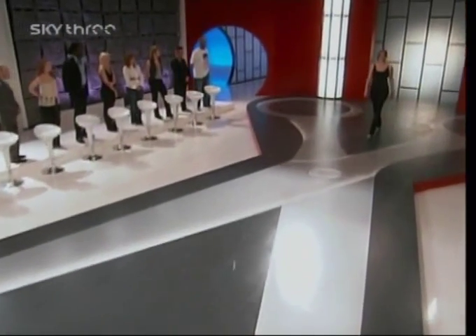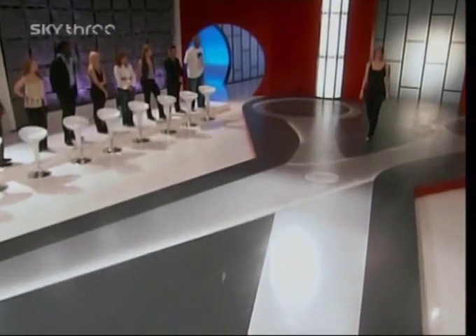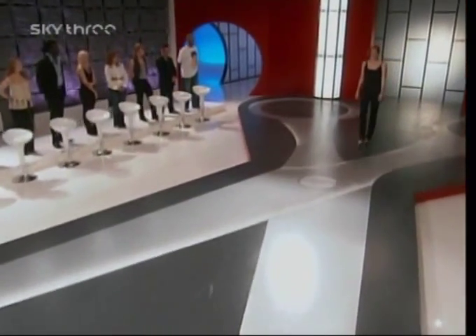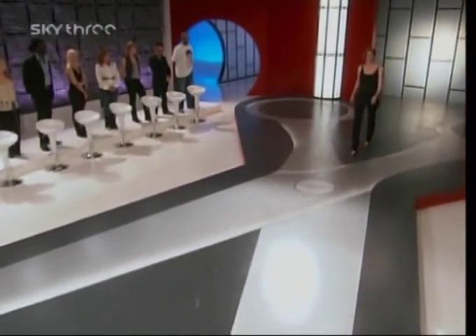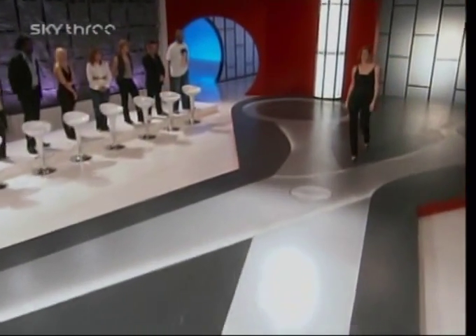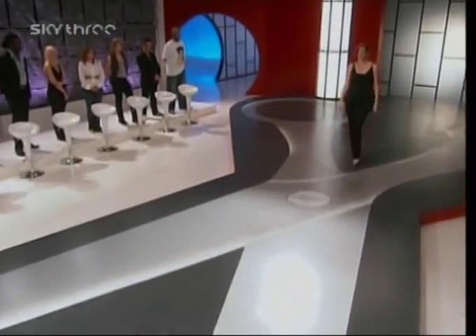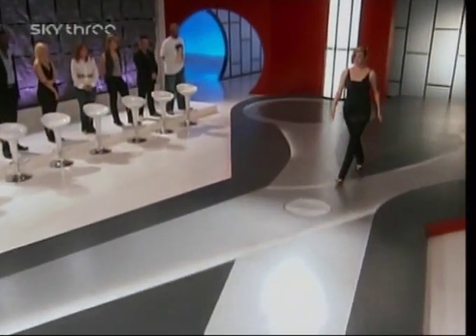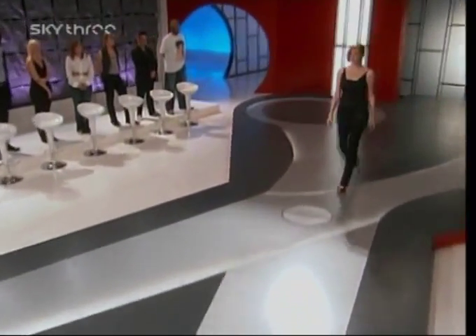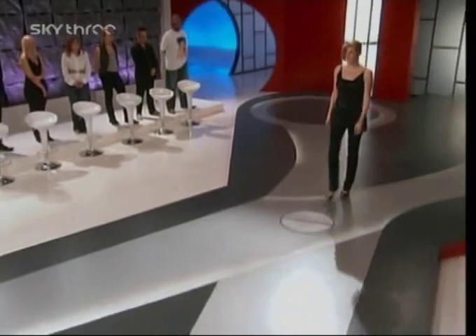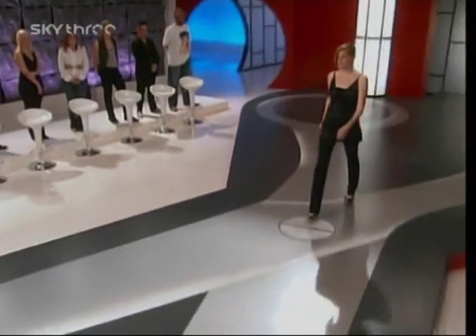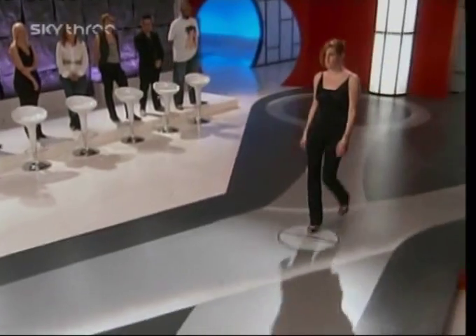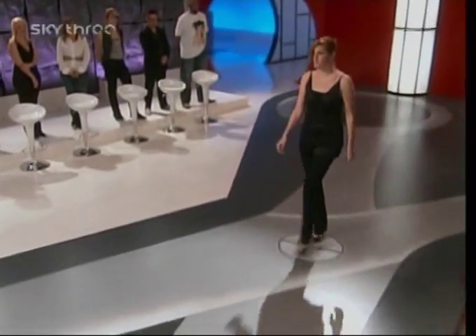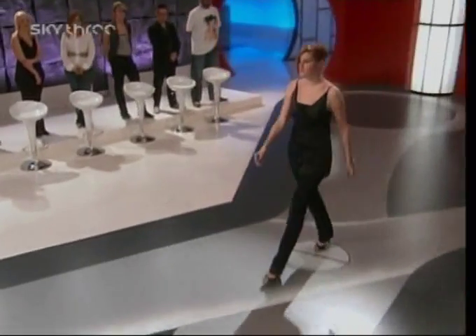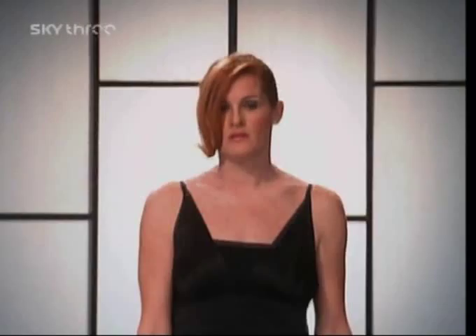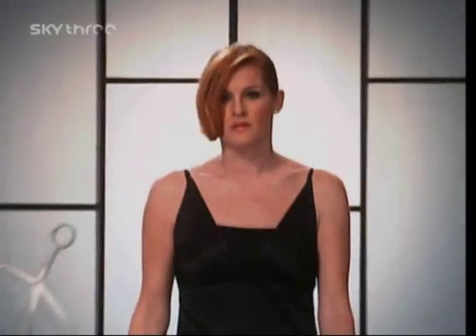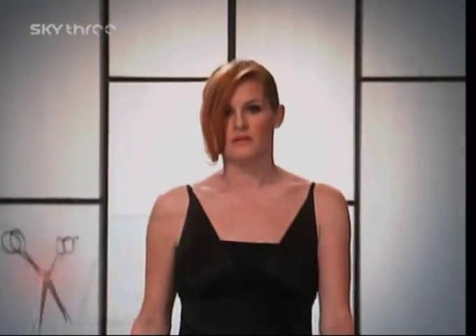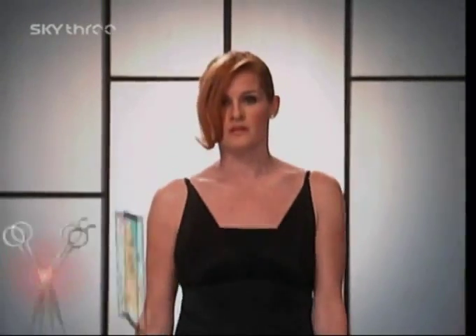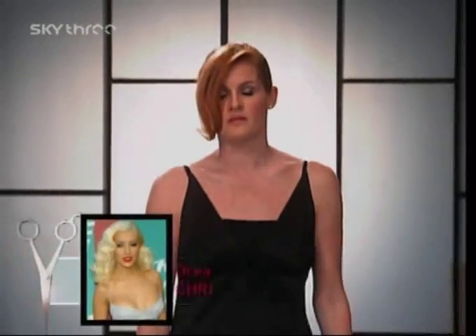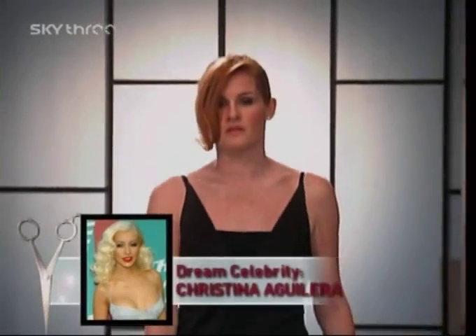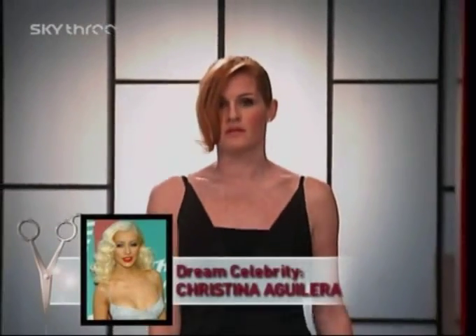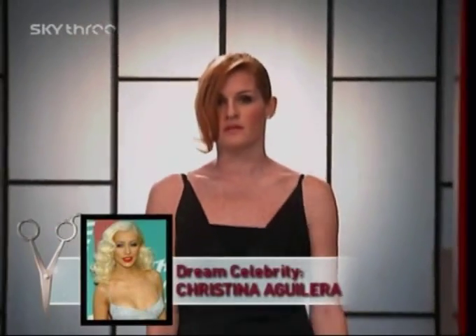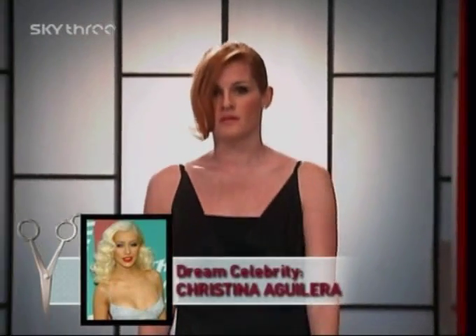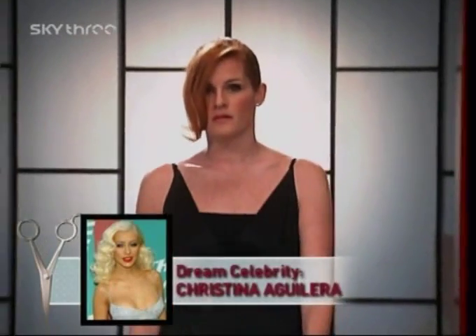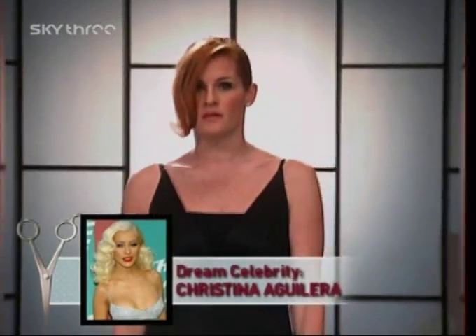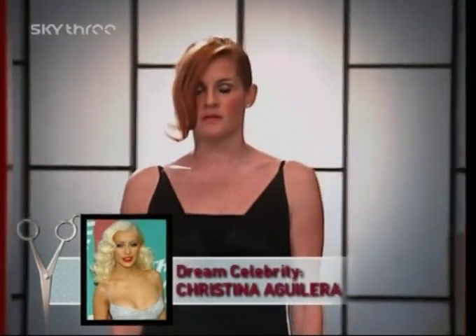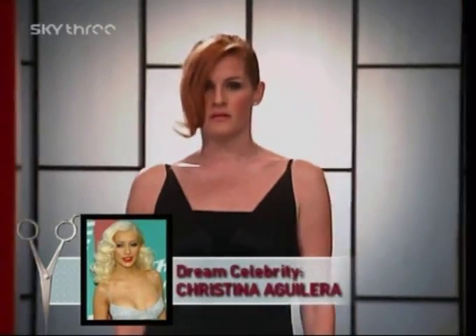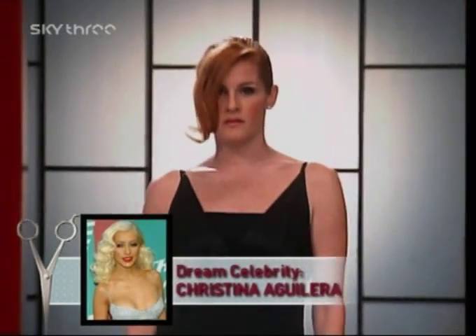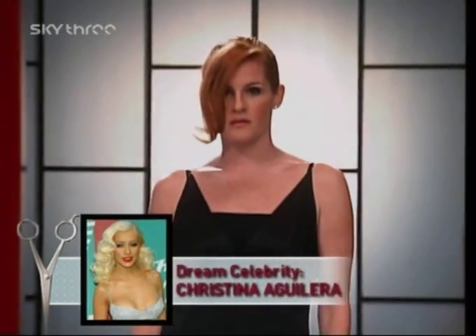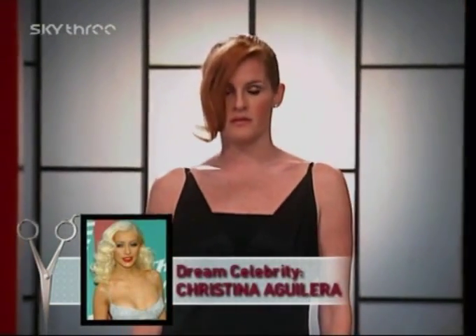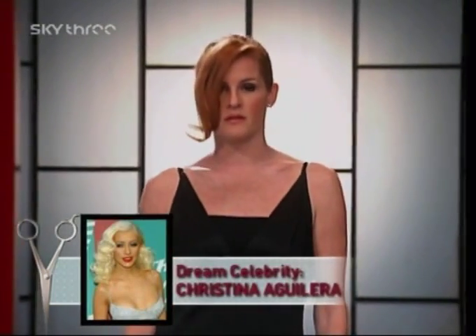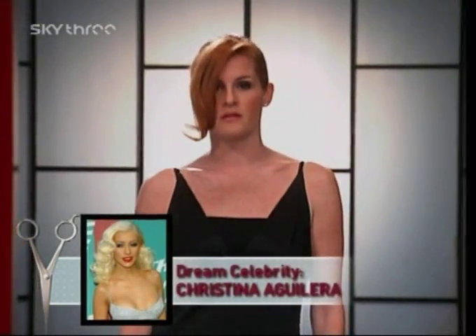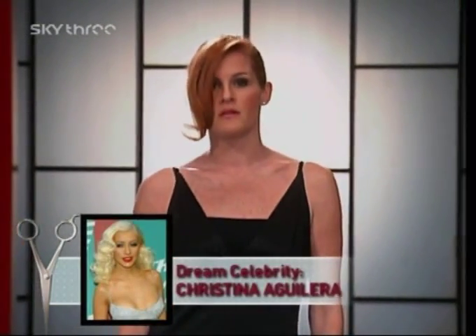When I saw Brandi walking down the runway, I was like, she looks miserable. You know what I mean? She looks totally miserable.